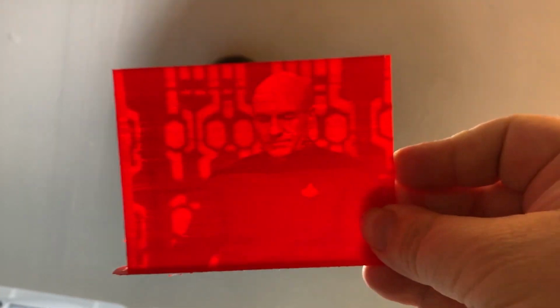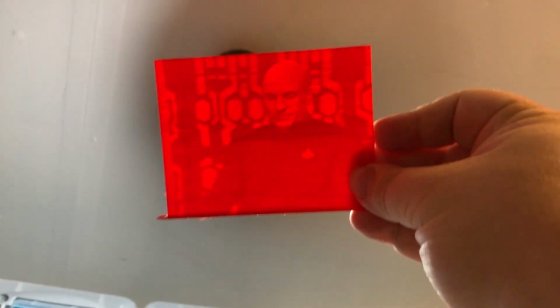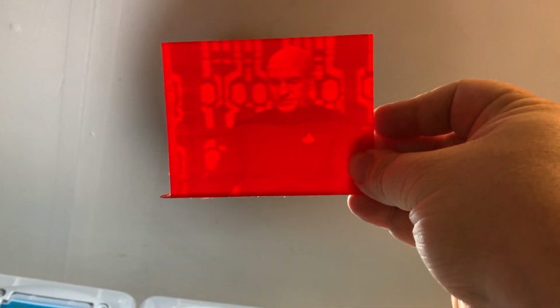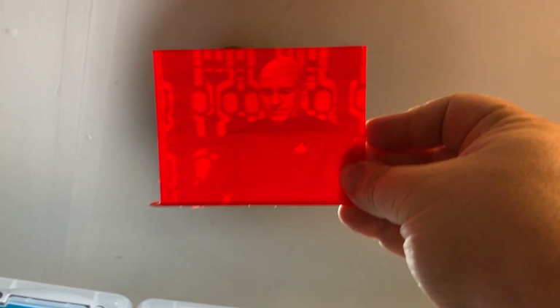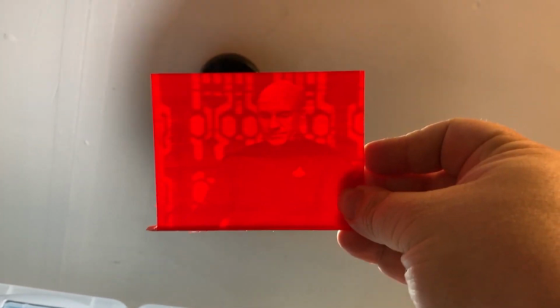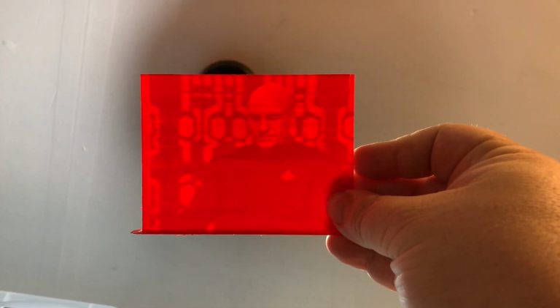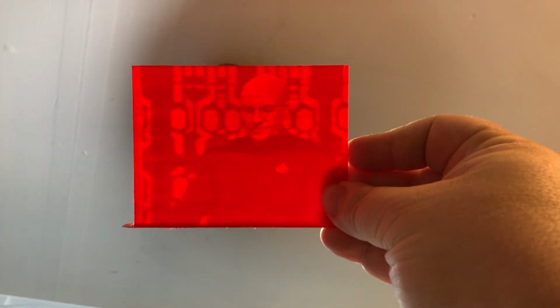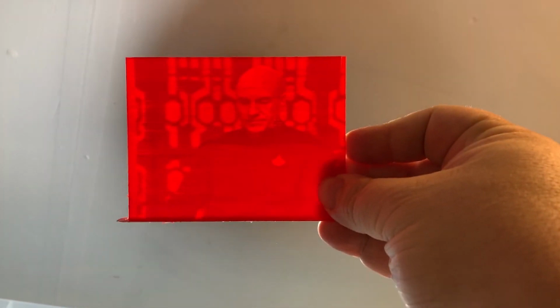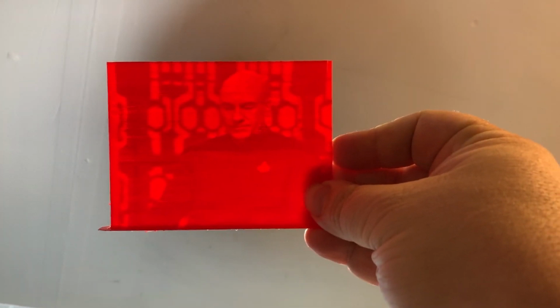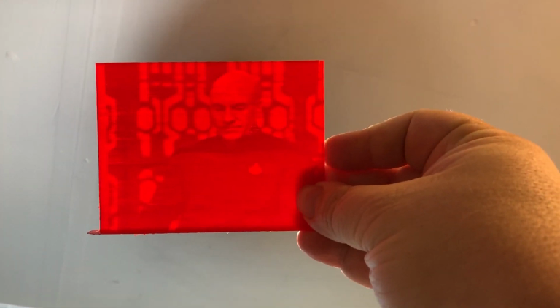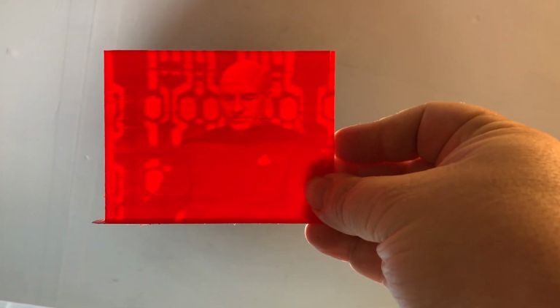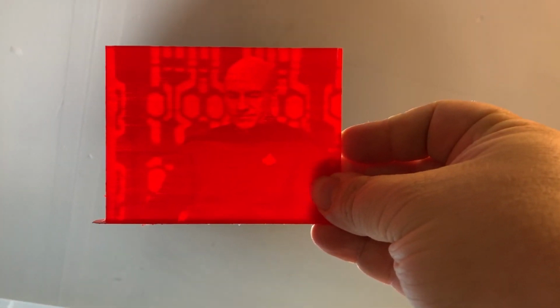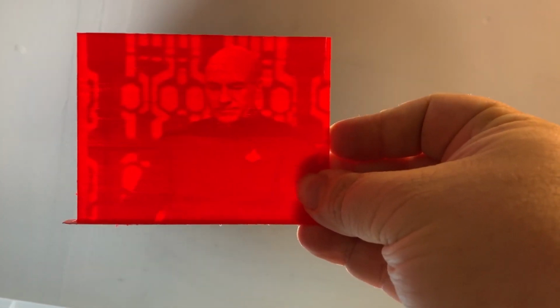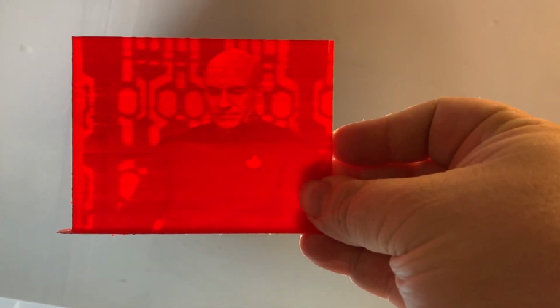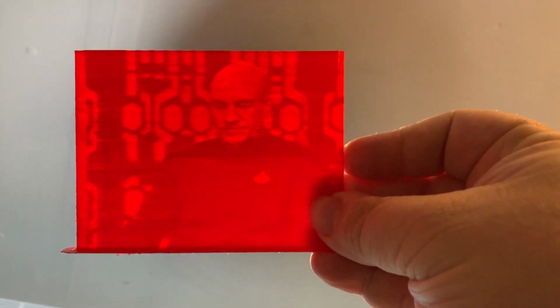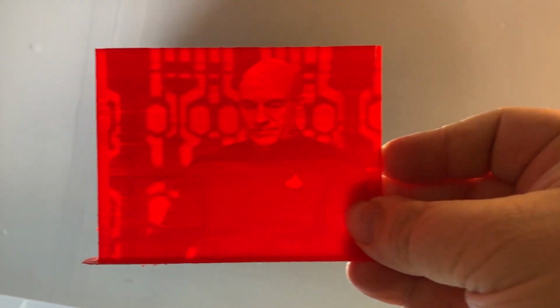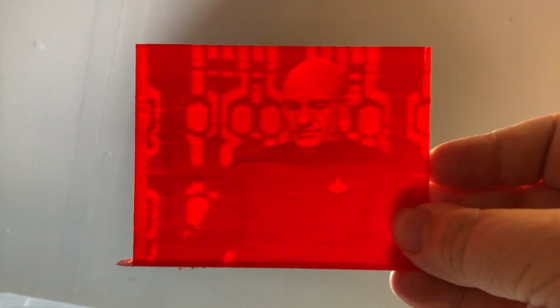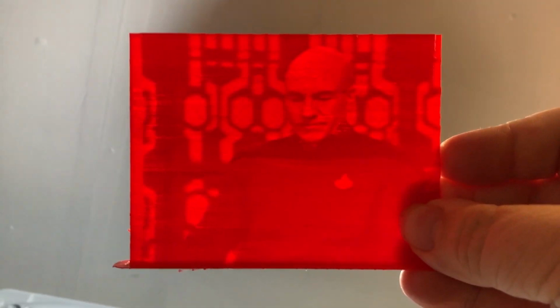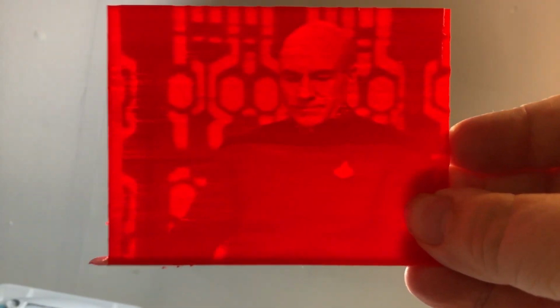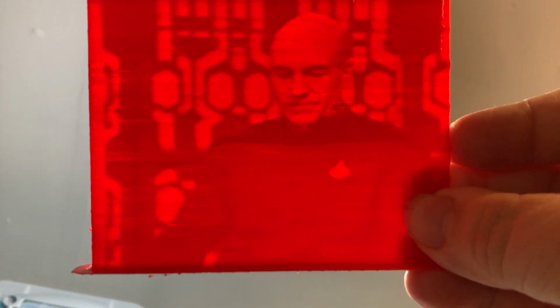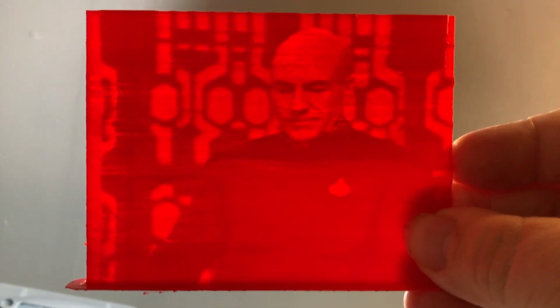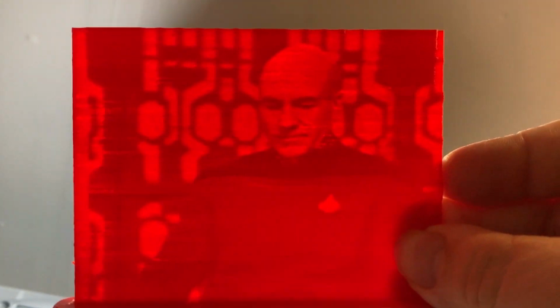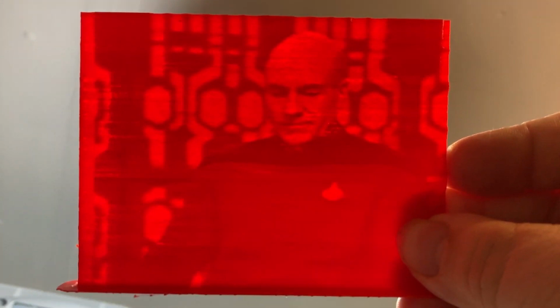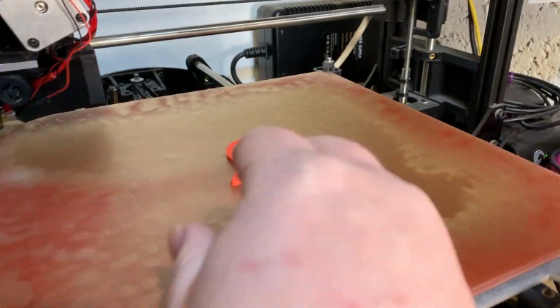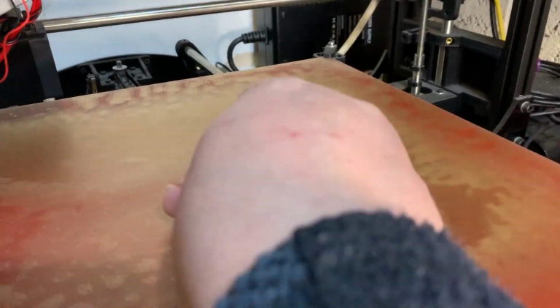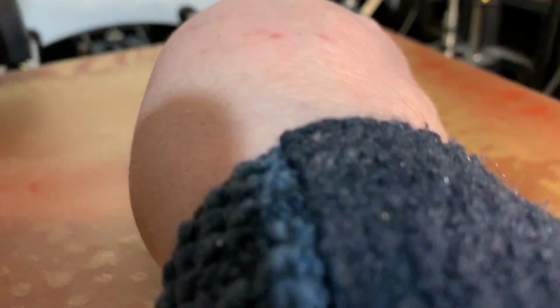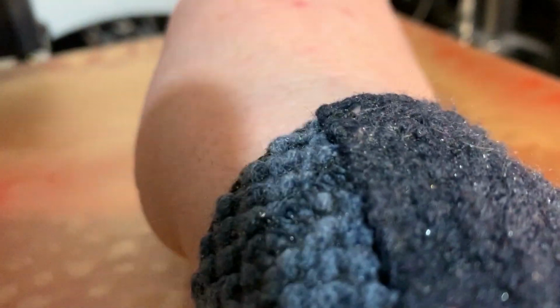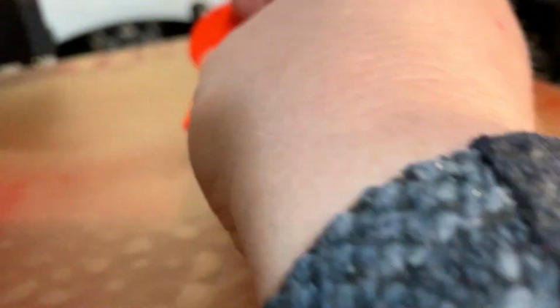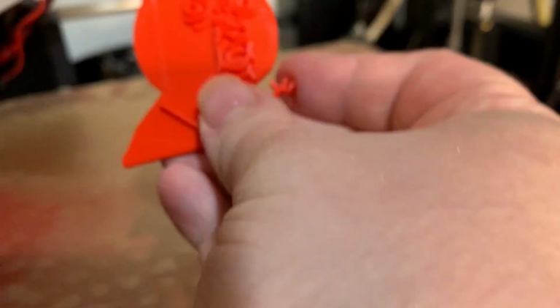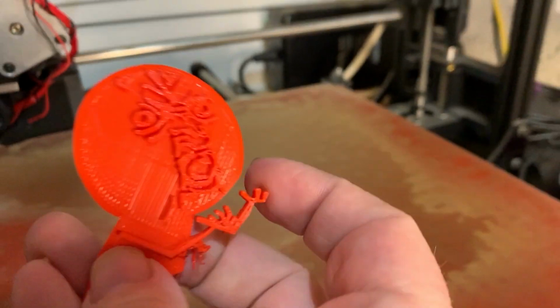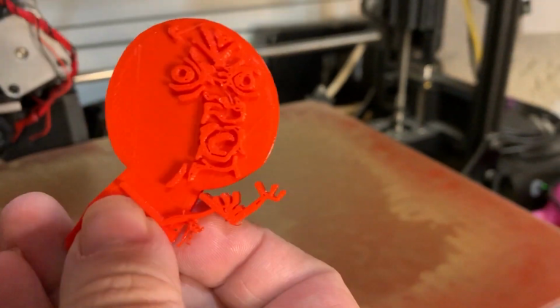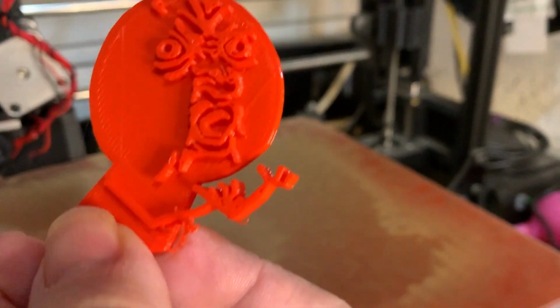Oh my god, you beauty! 3D printed memes, people!